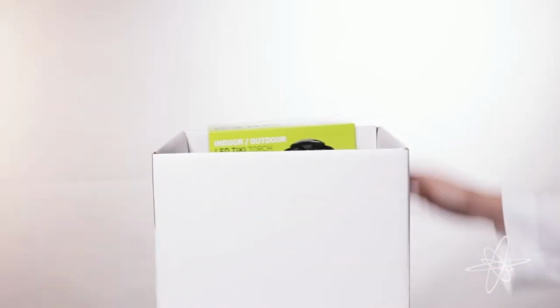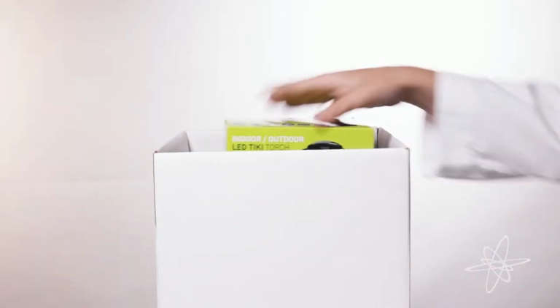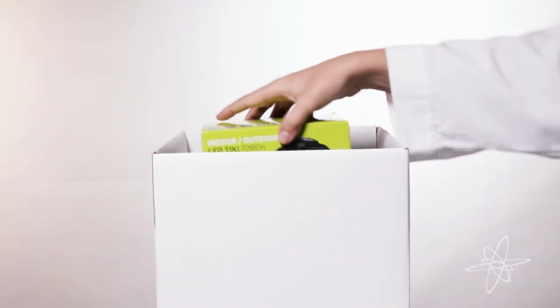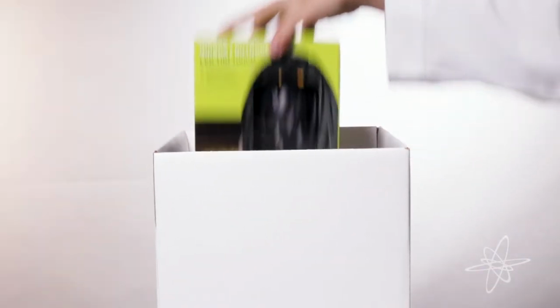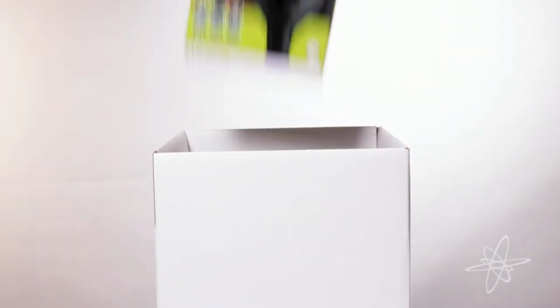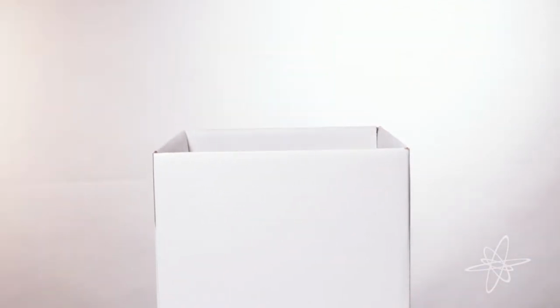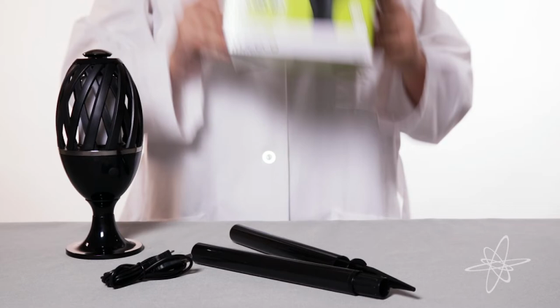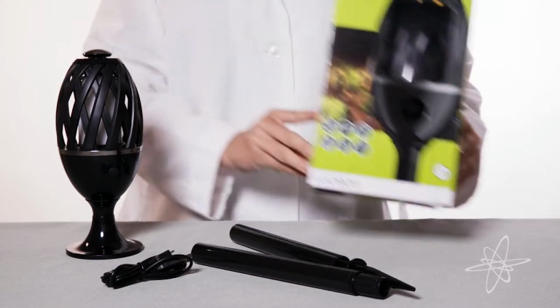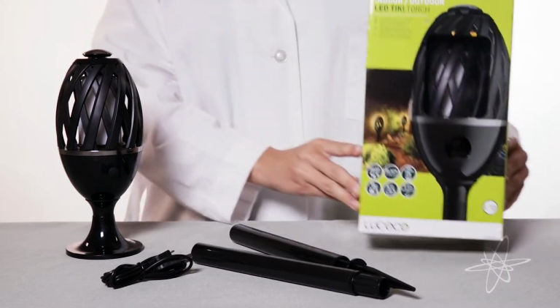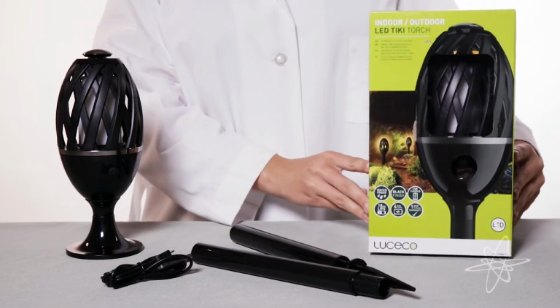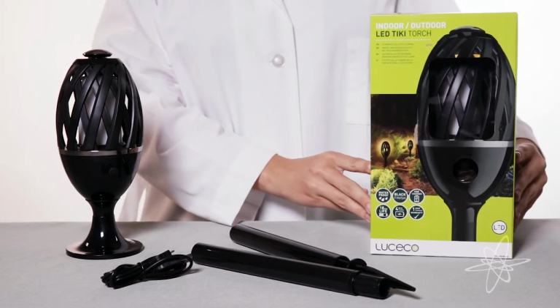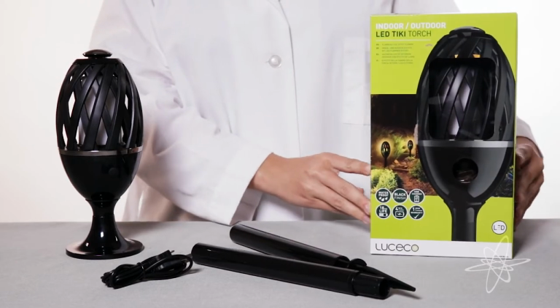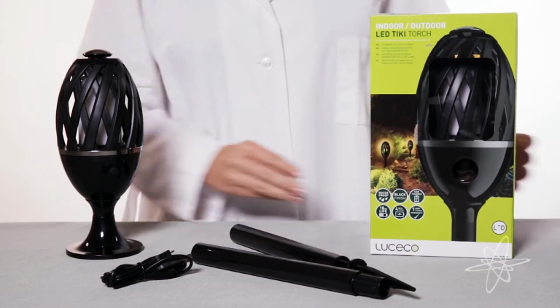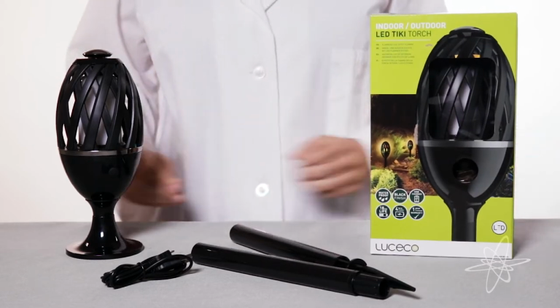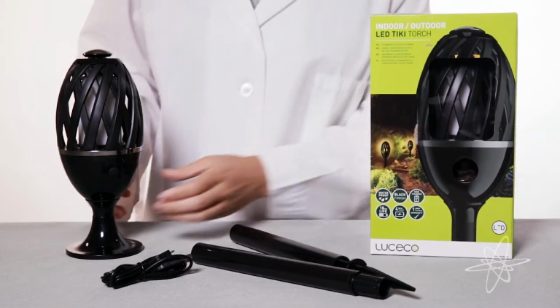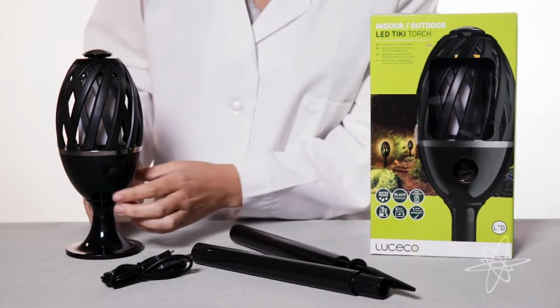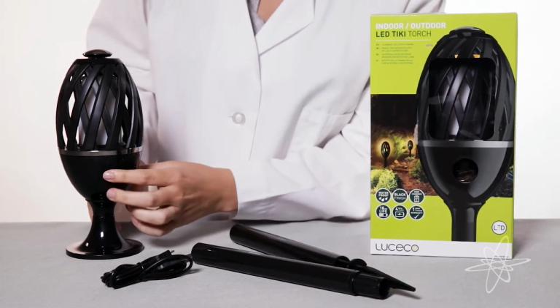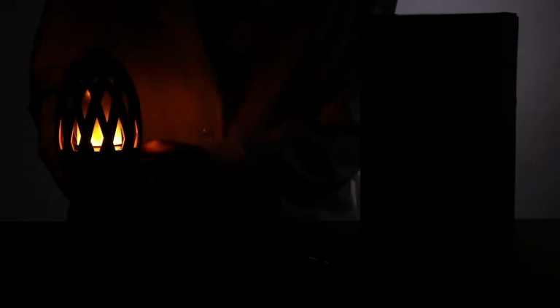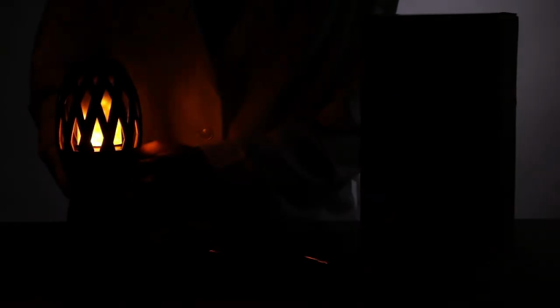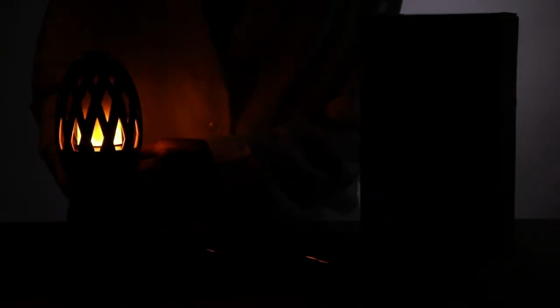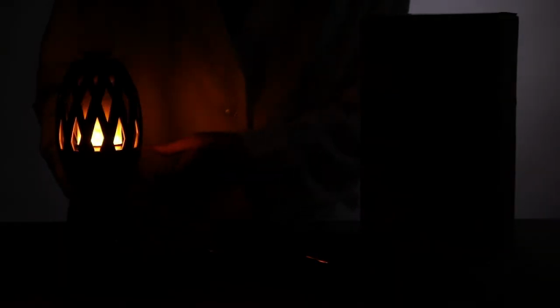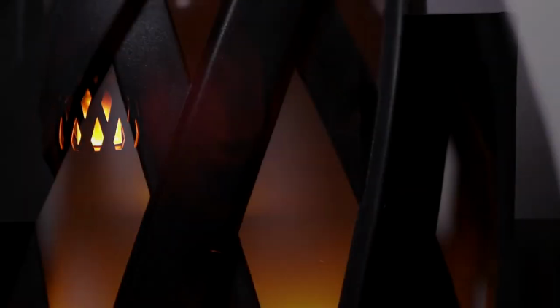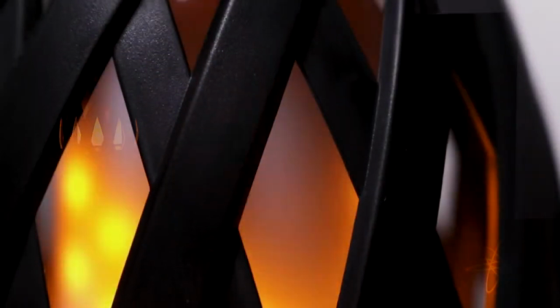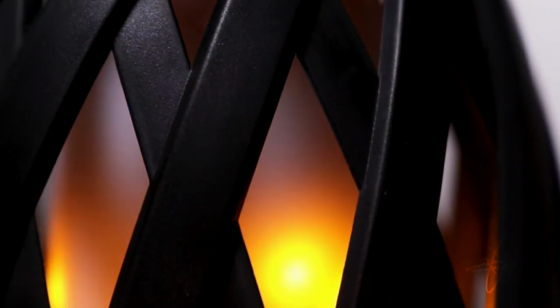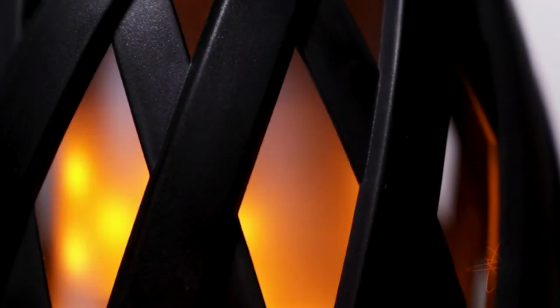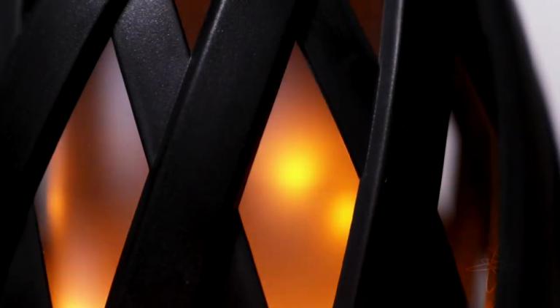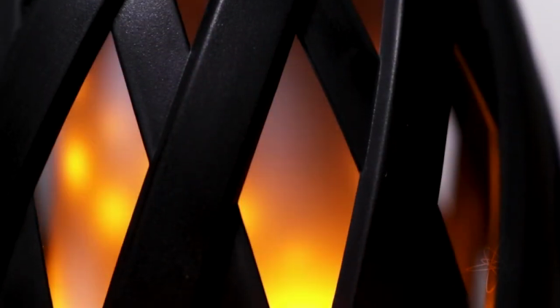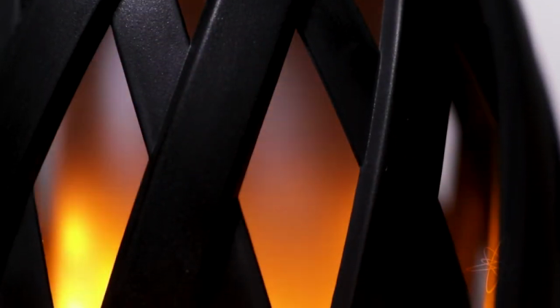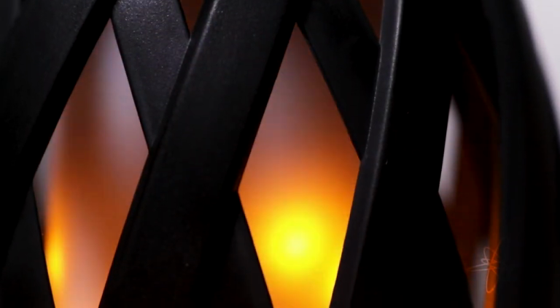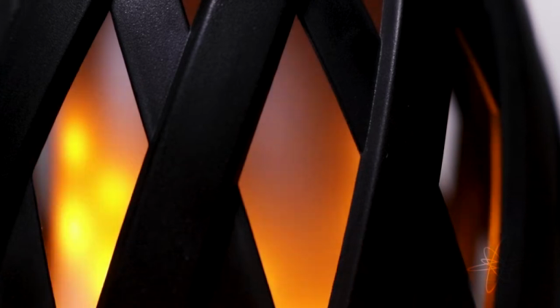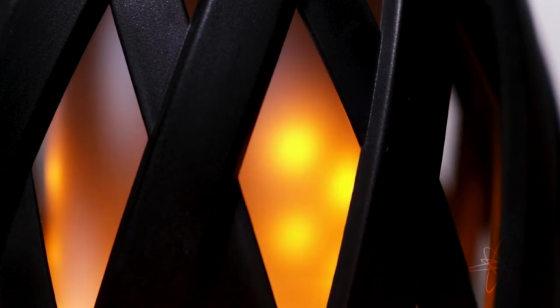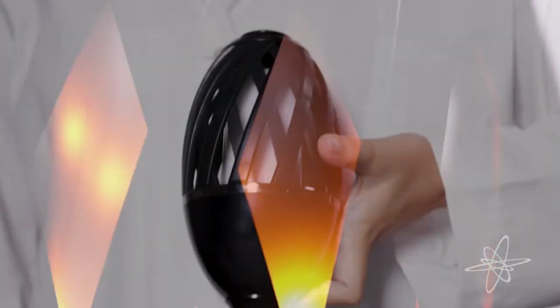Today we're taking a look at a two-pack of LED tiki torches, a rechargeable realistic flame without hazardous fire and smoke.